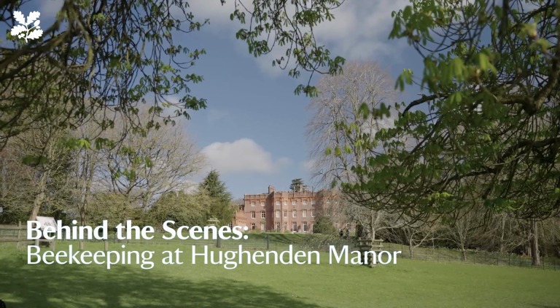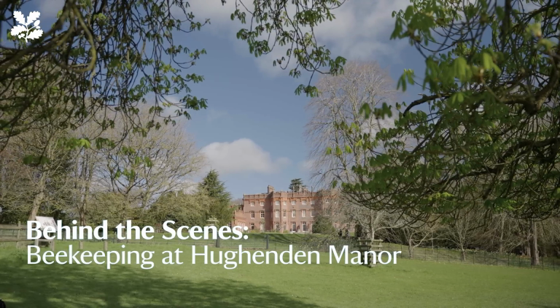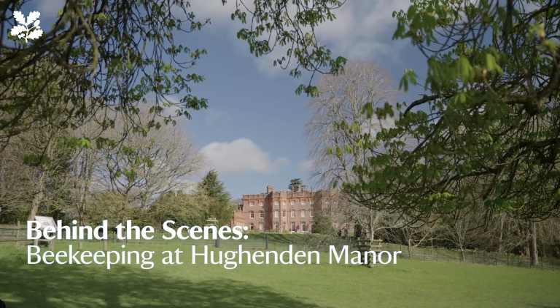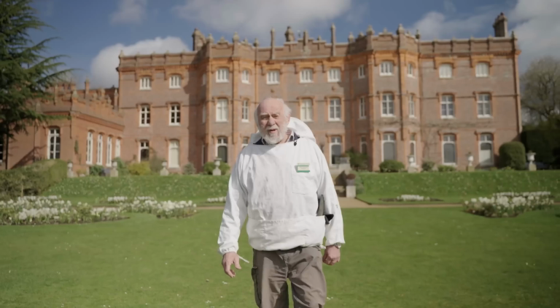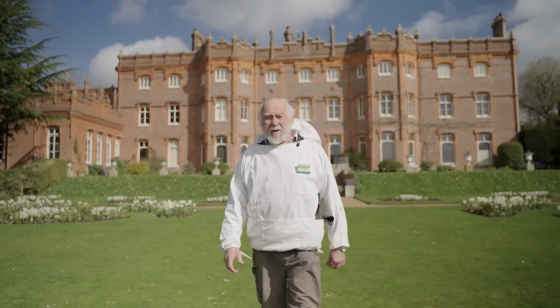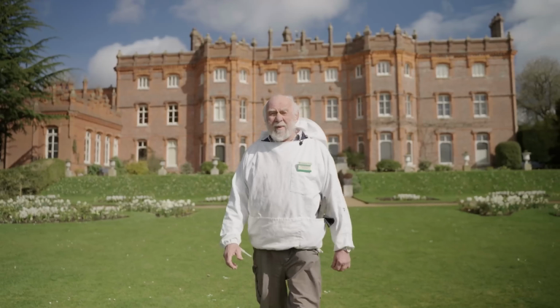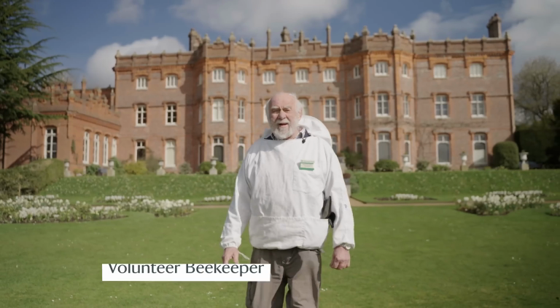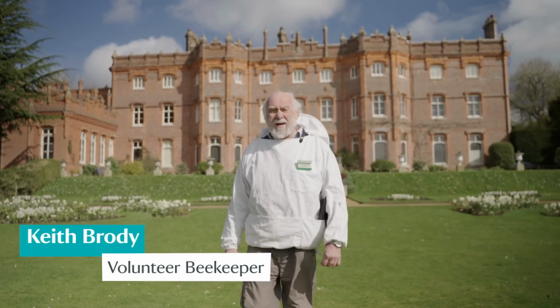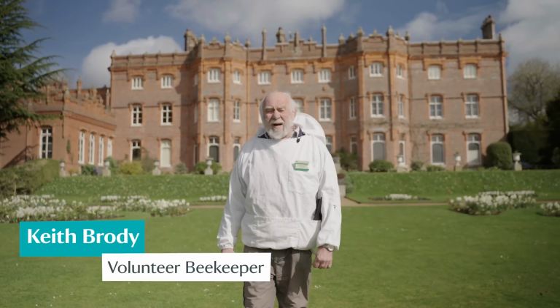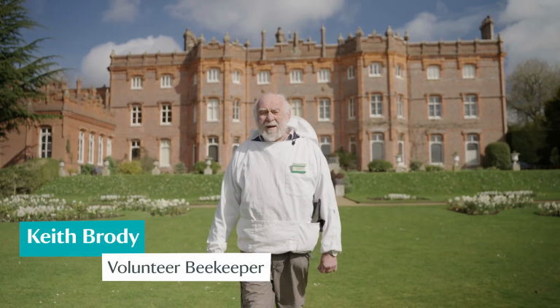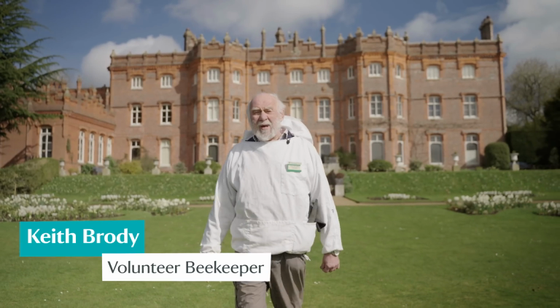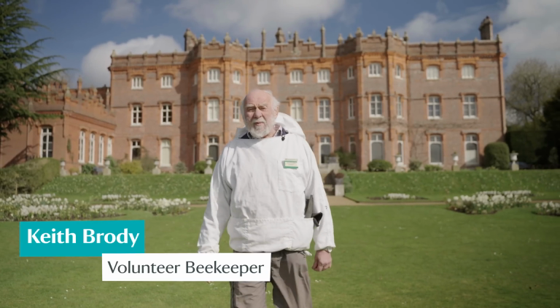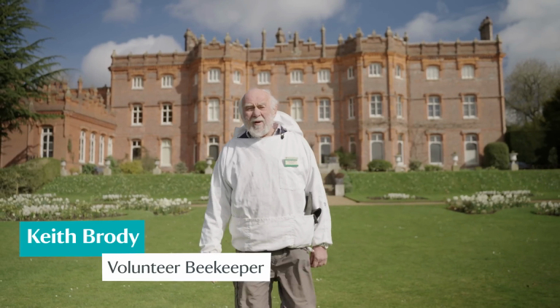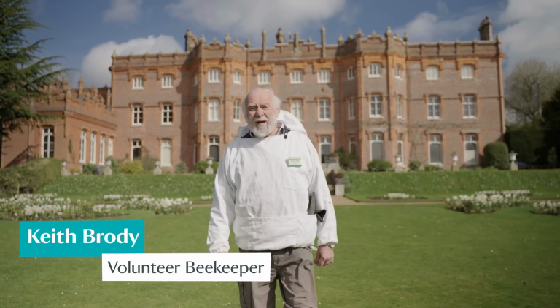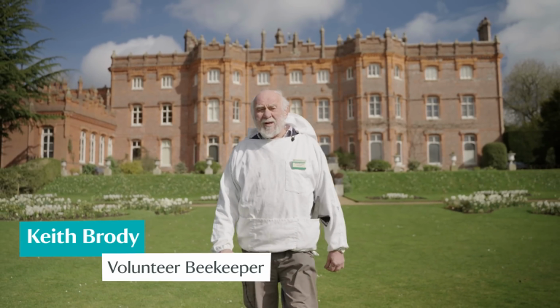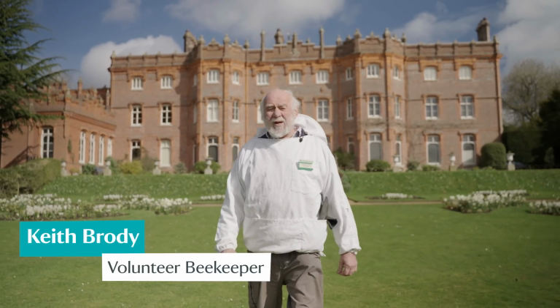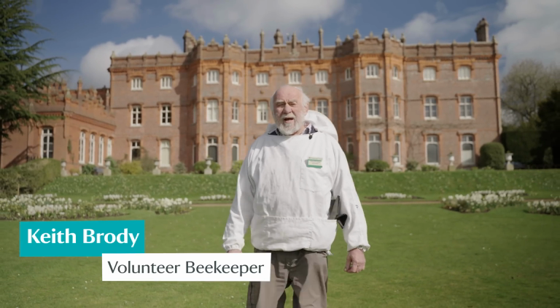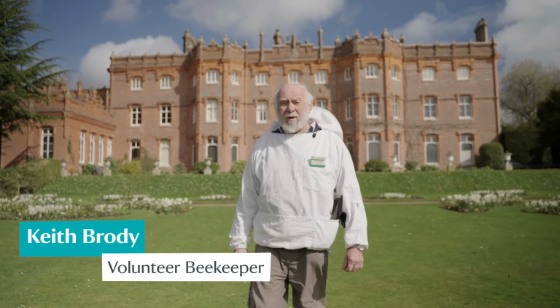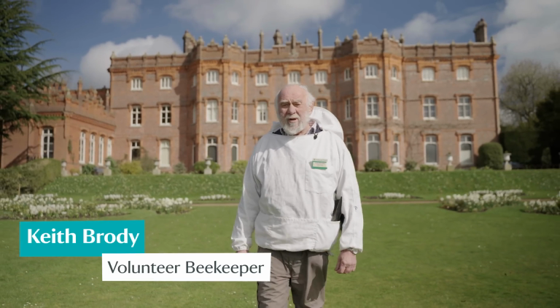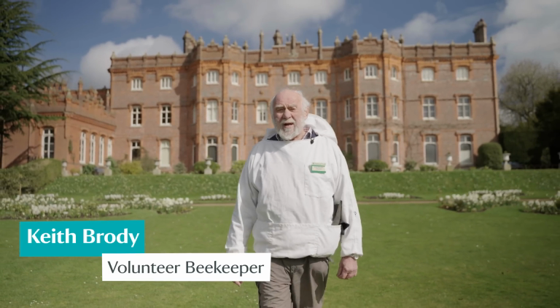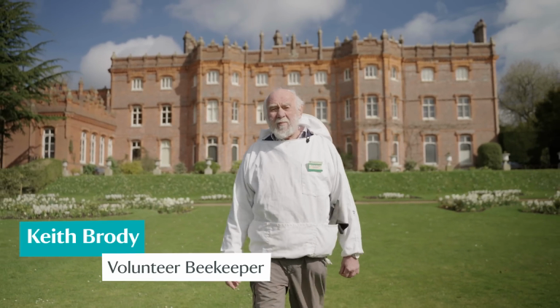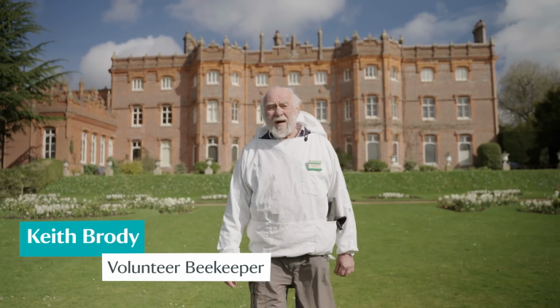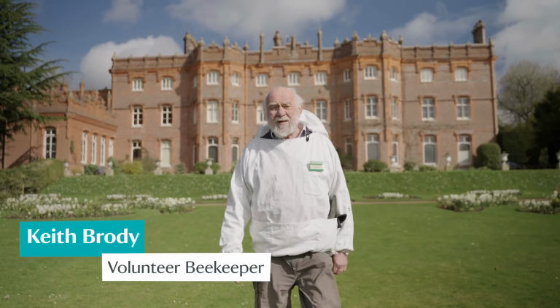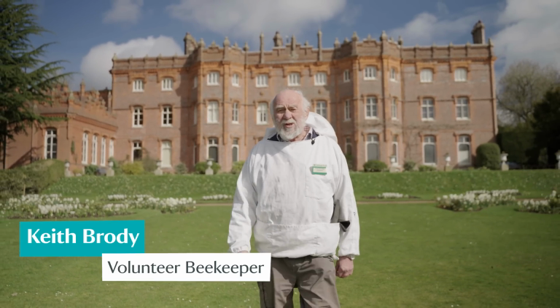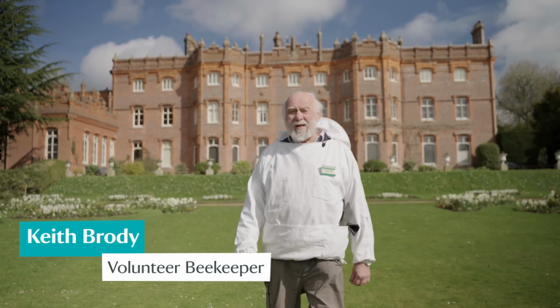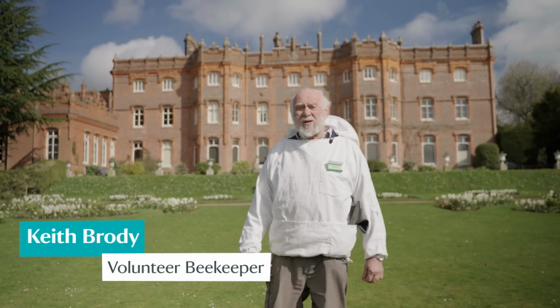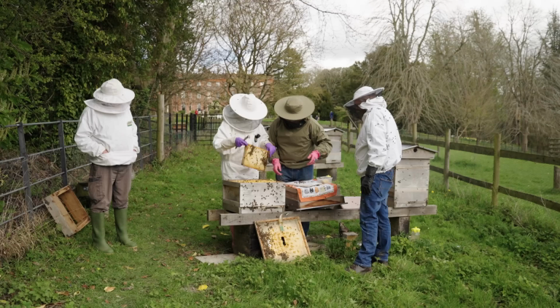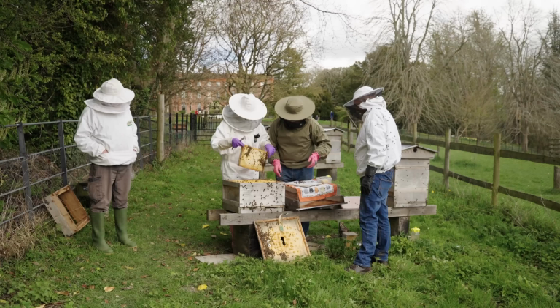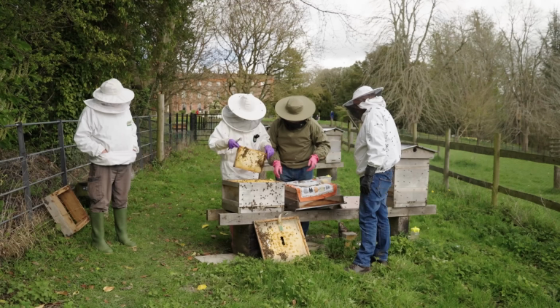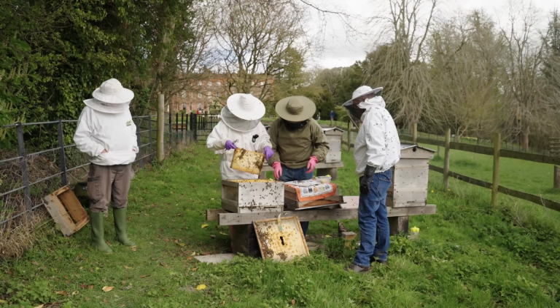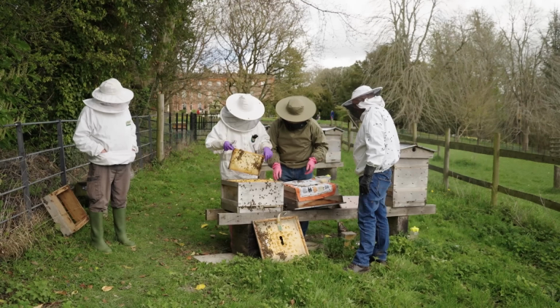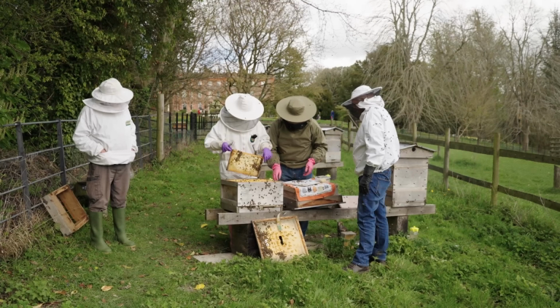Welcome to Hewenden Manor. I'm Keith Brodie and today we're going to take you behind the scenes looking at our beekeeping.